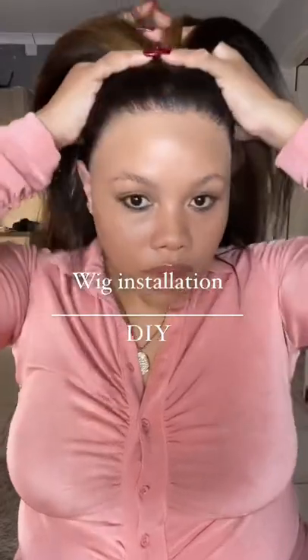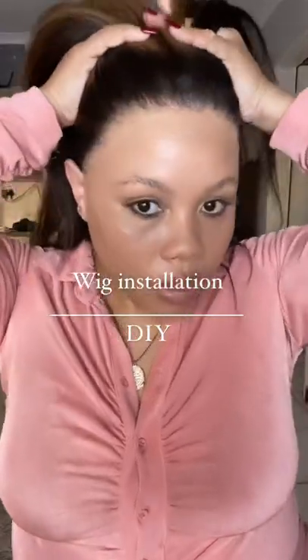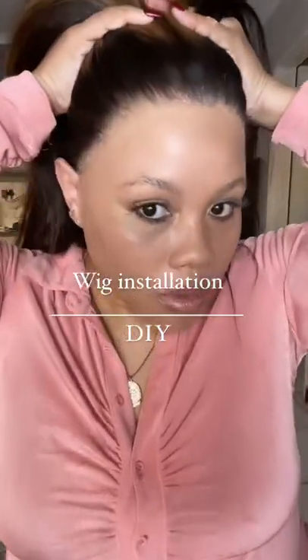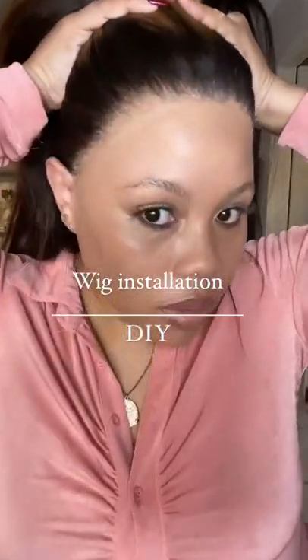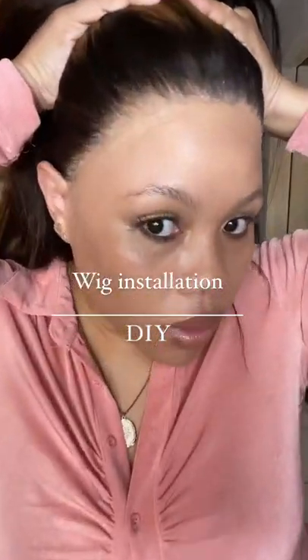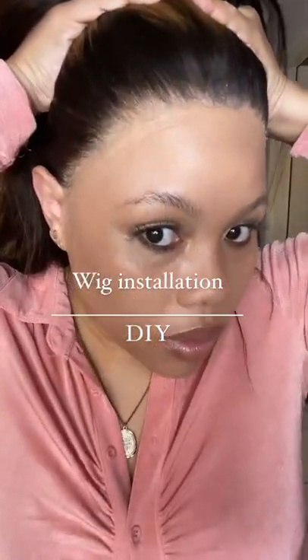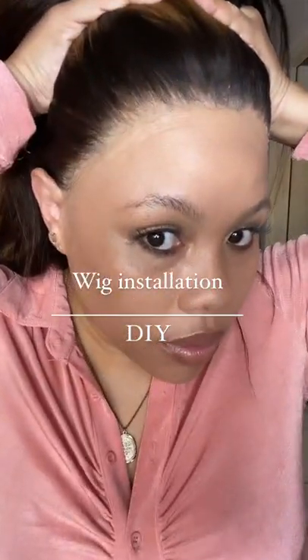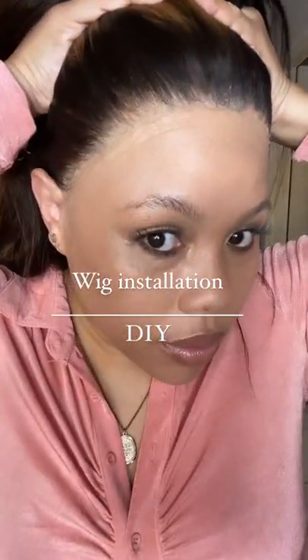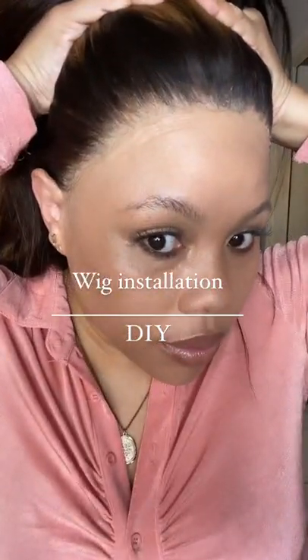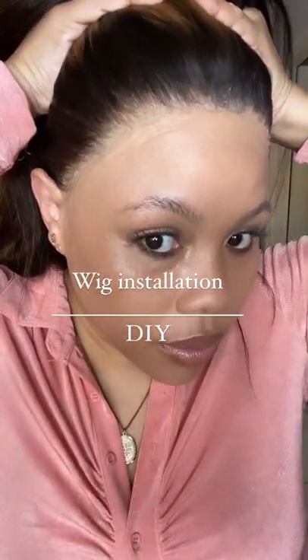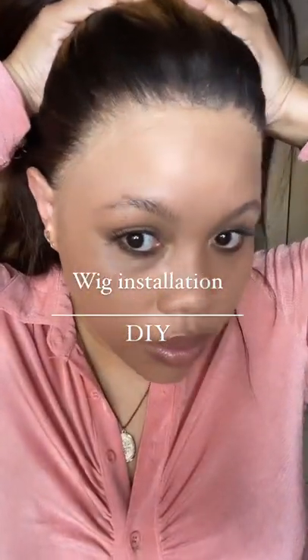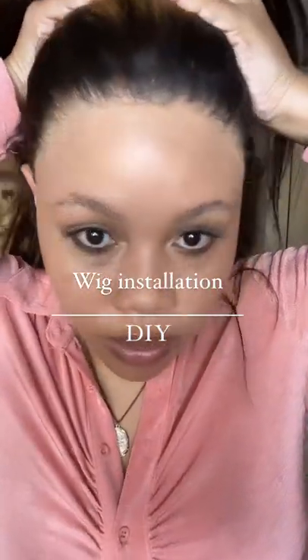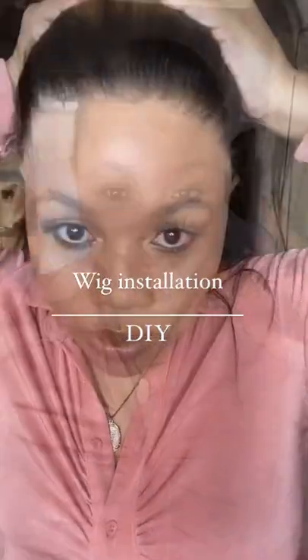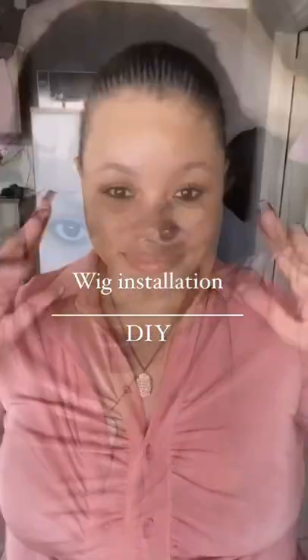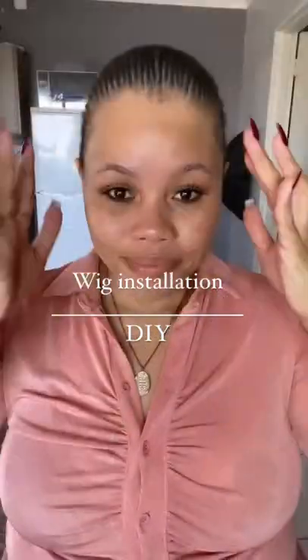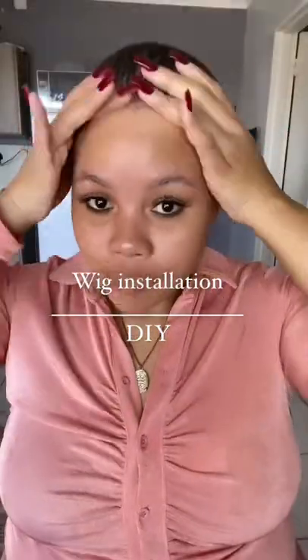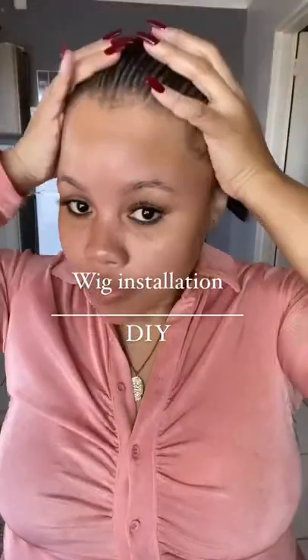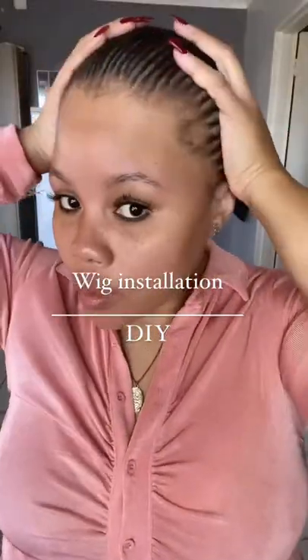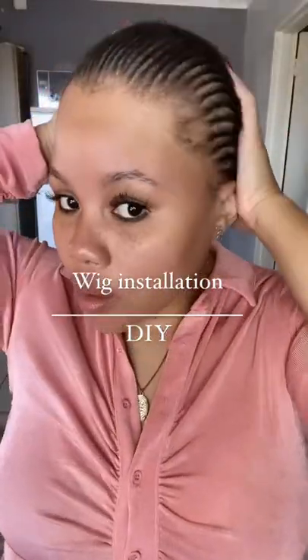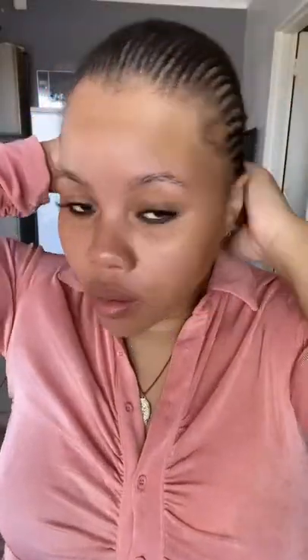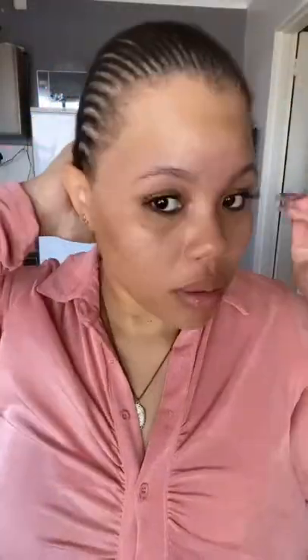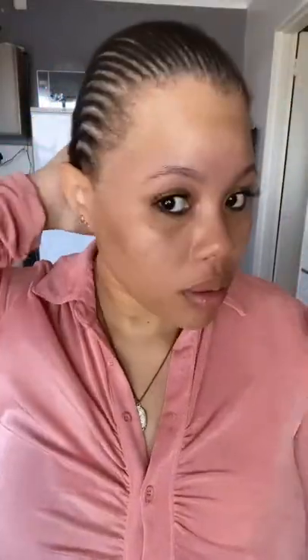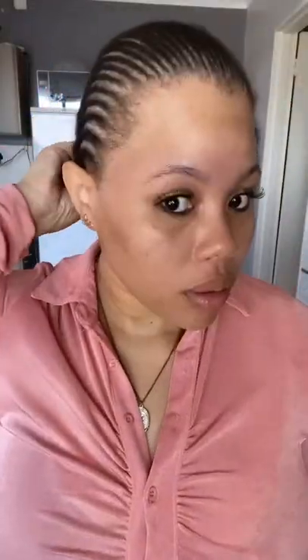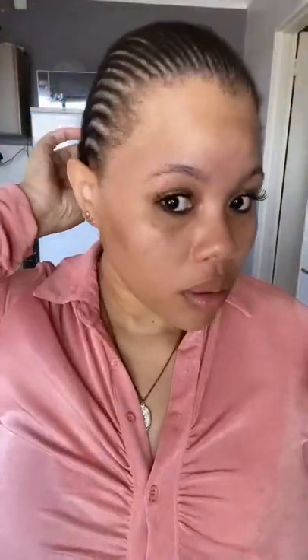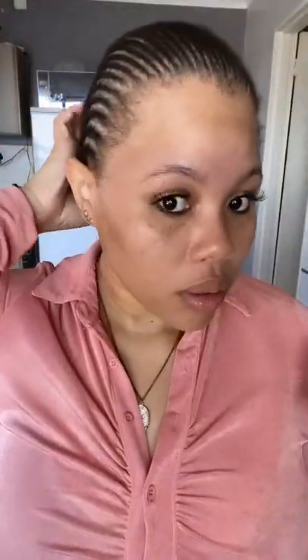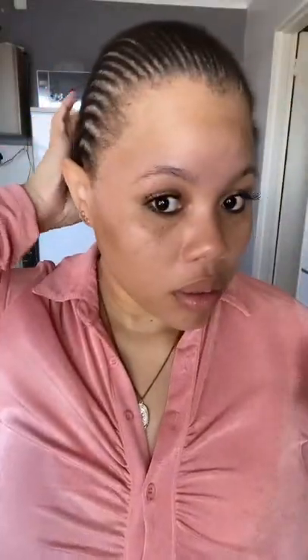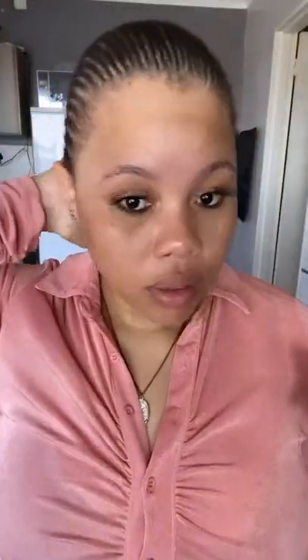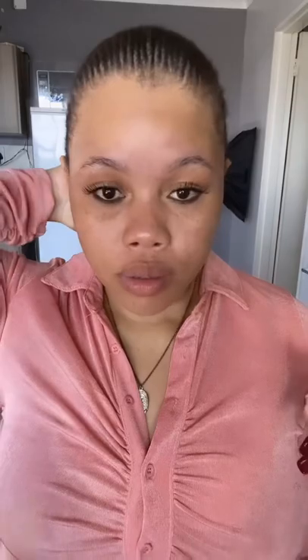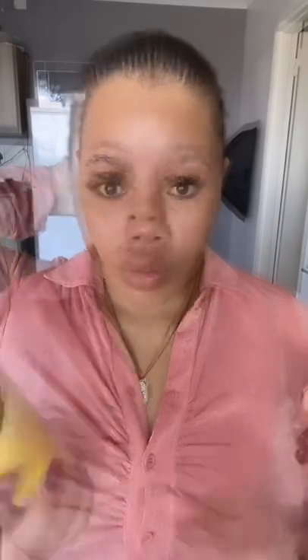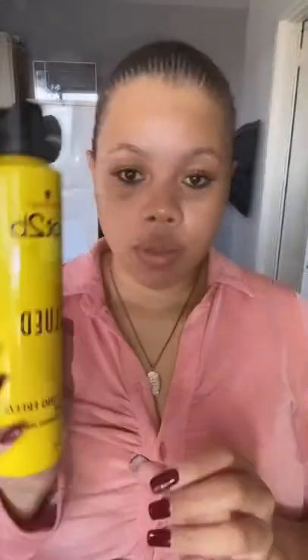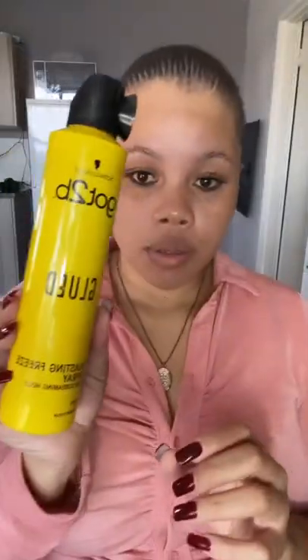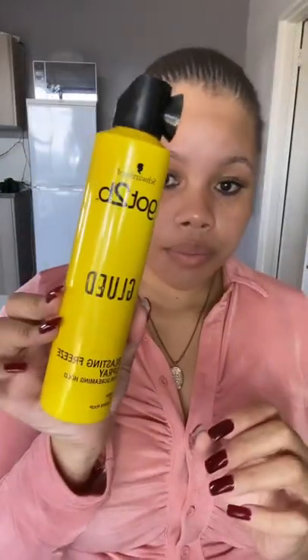Hello everyone, my name is Pailo Chablala and I'm back with a new video. I'm going to be showing you how I installed this hair.